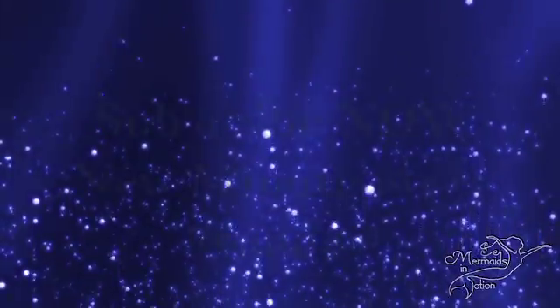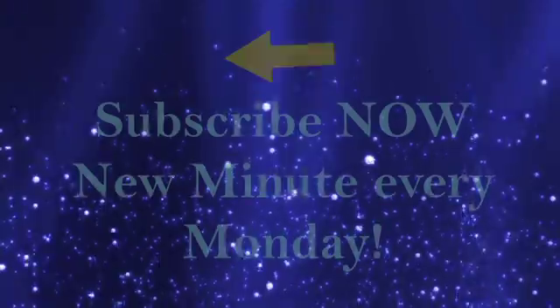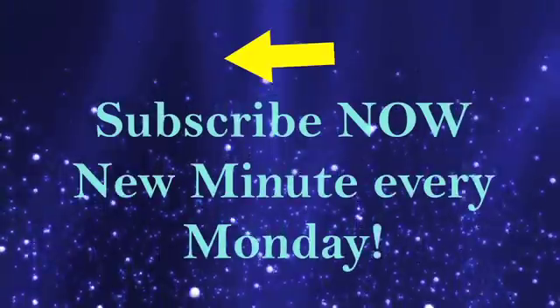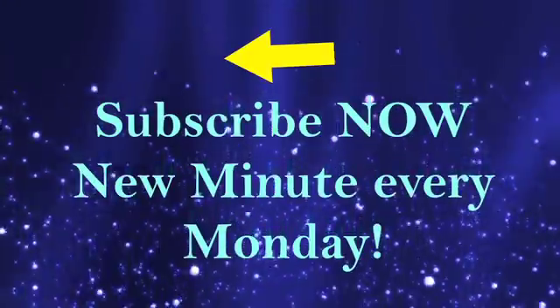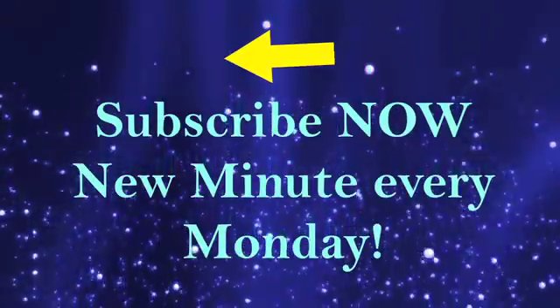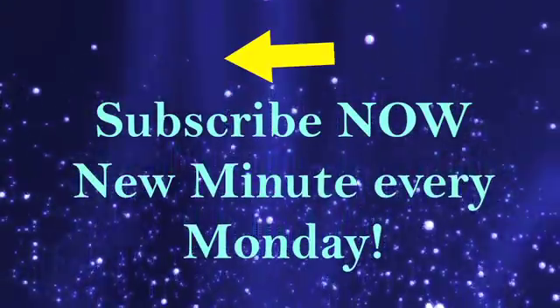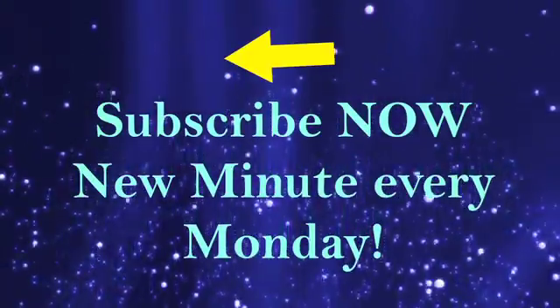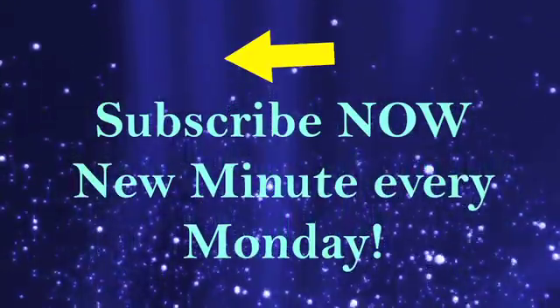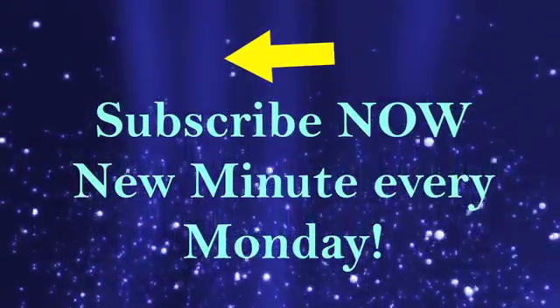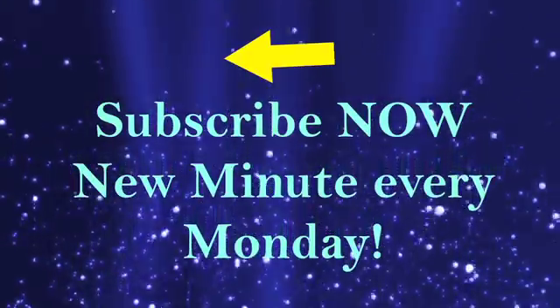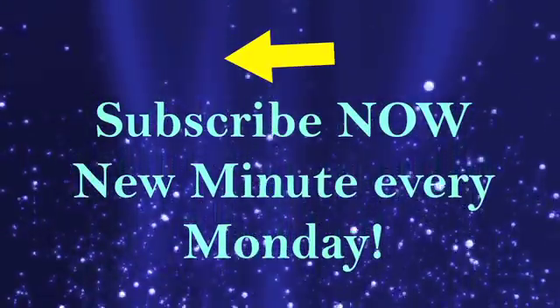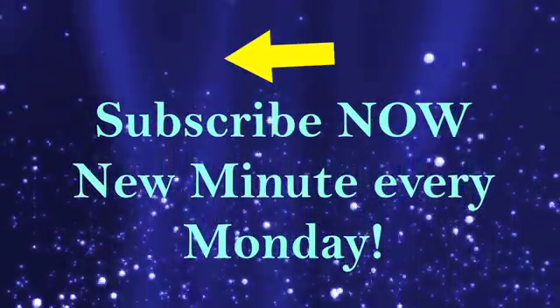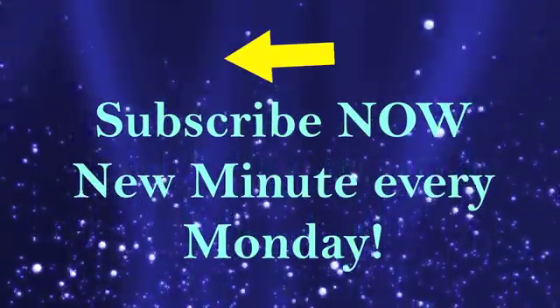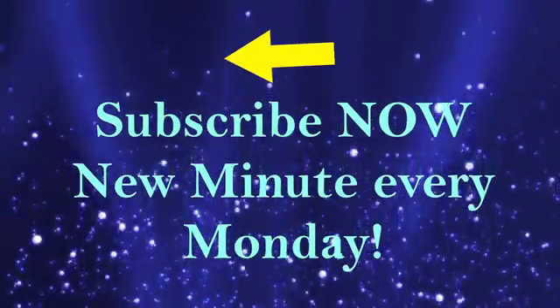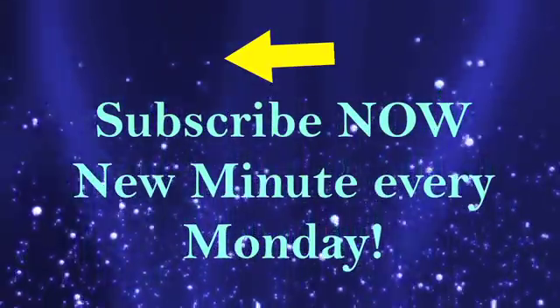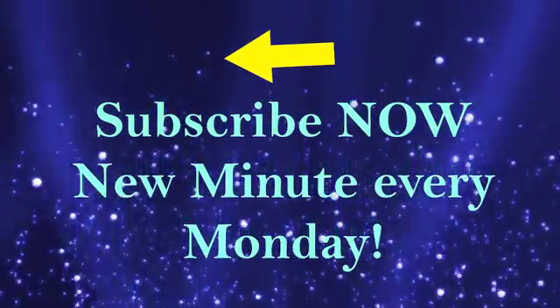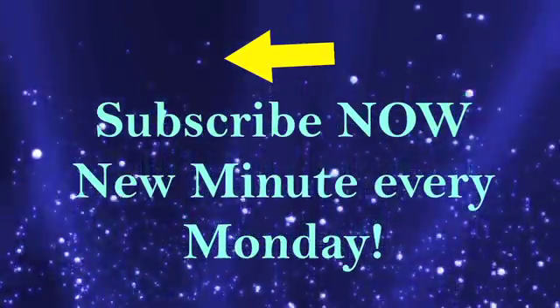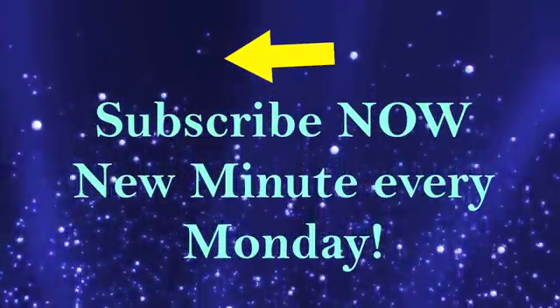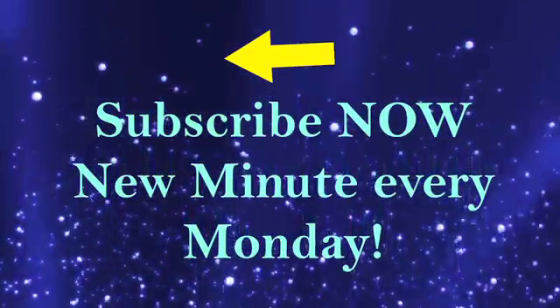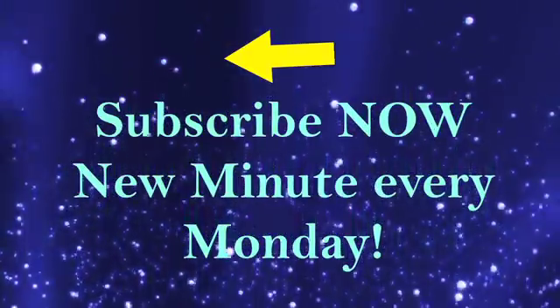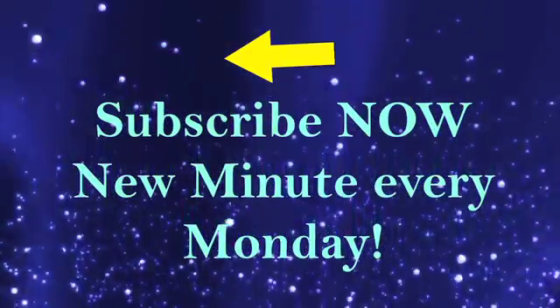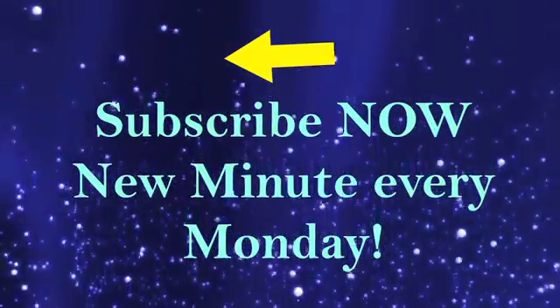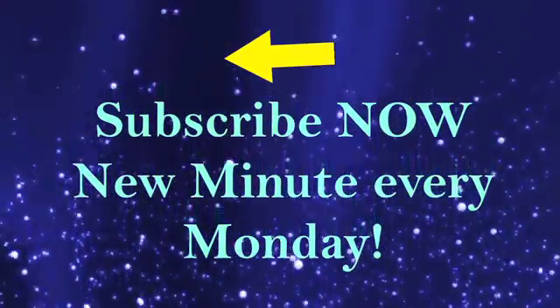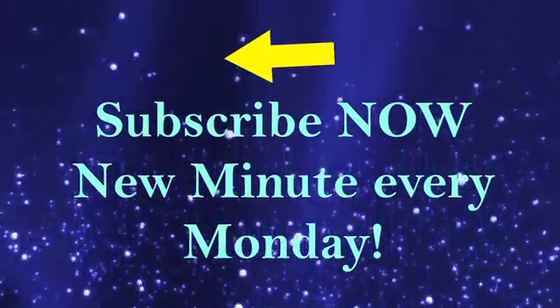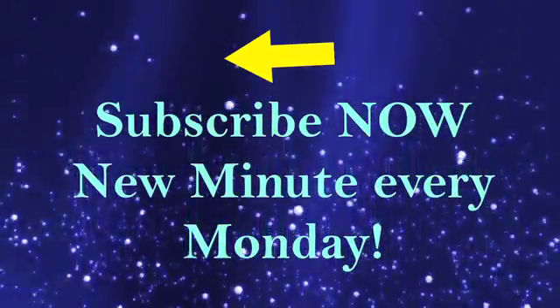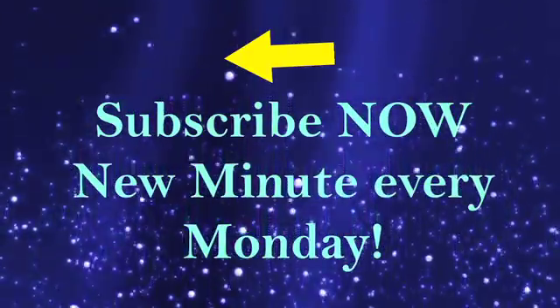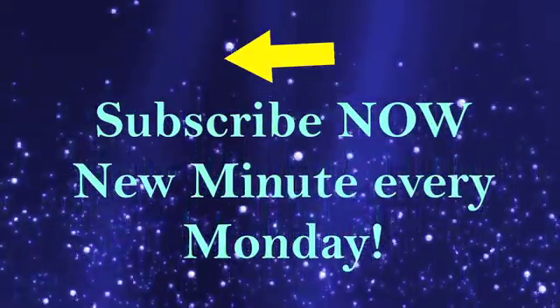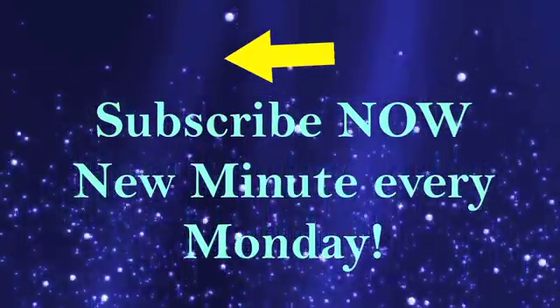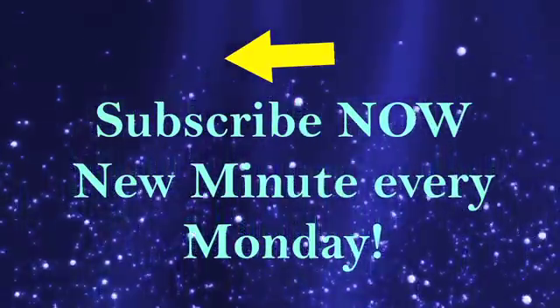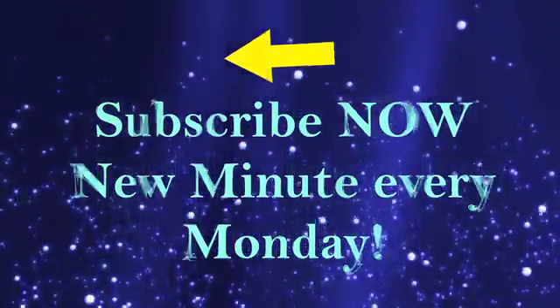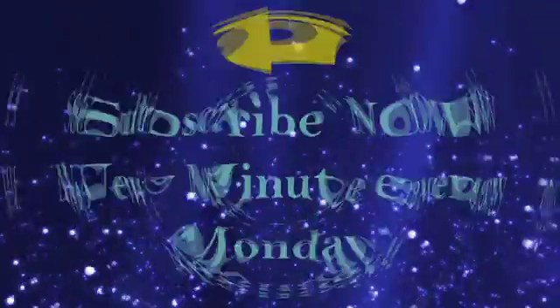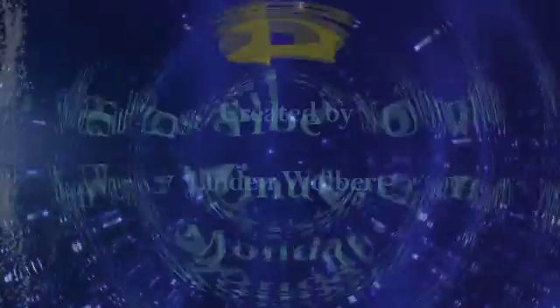Click here to subscribe to the Mermaid Minute! Leave me a comment below this video or ask me a question!